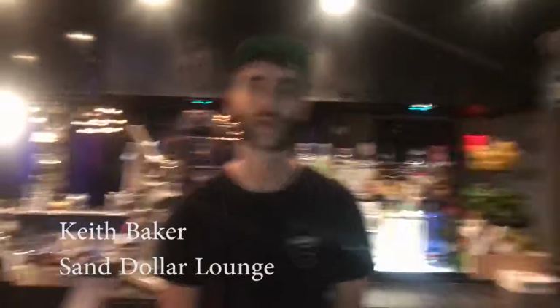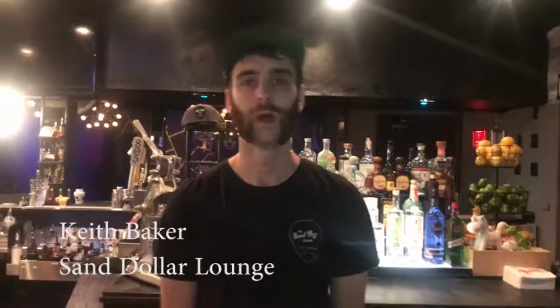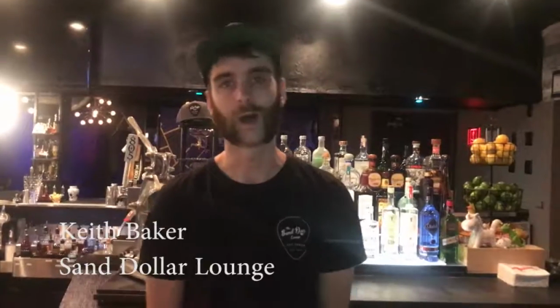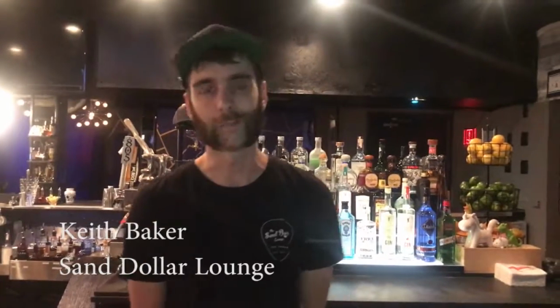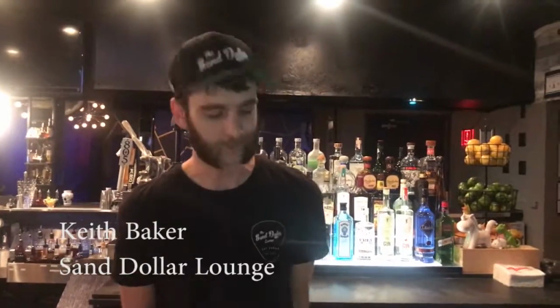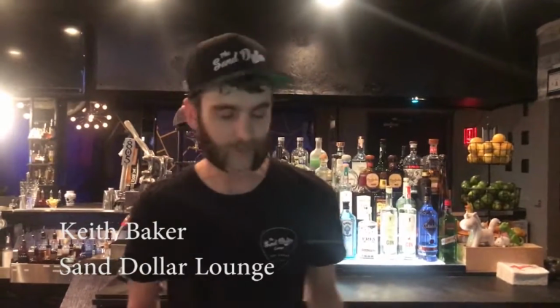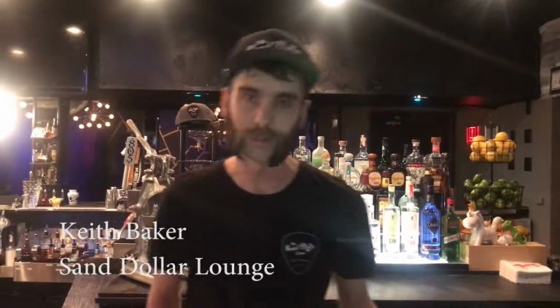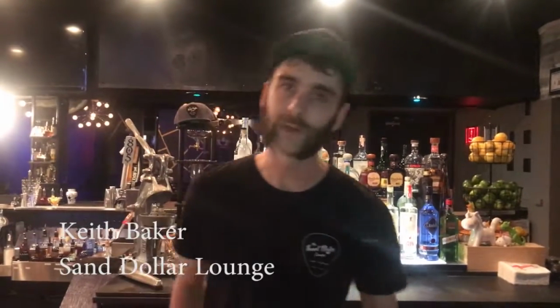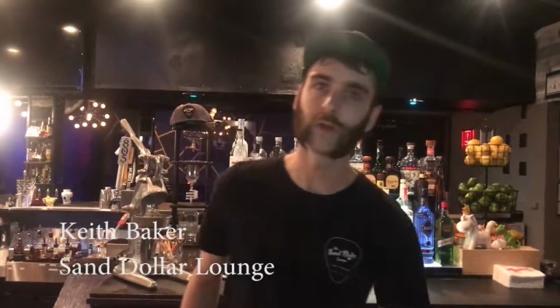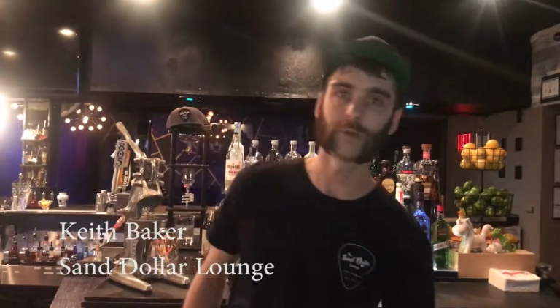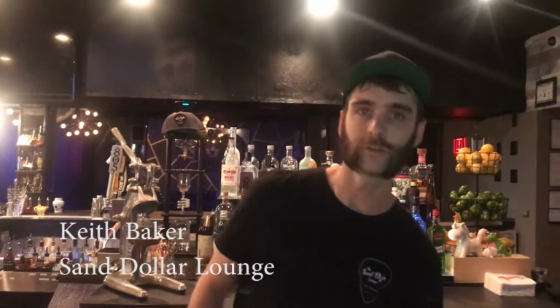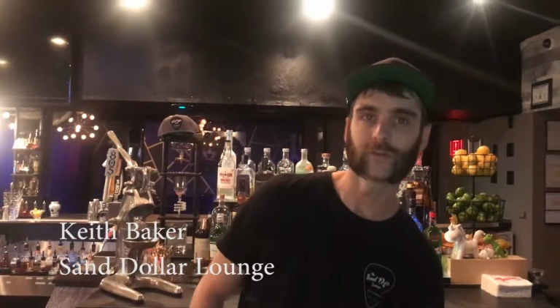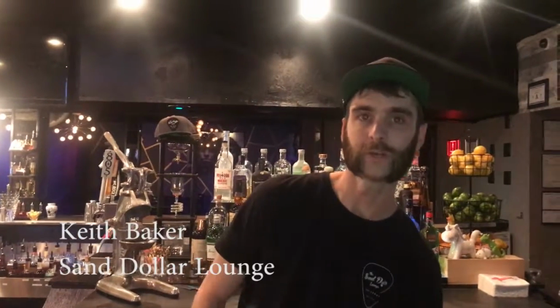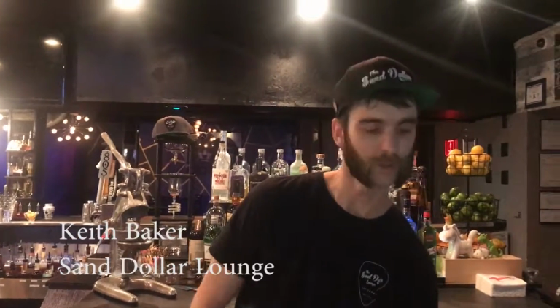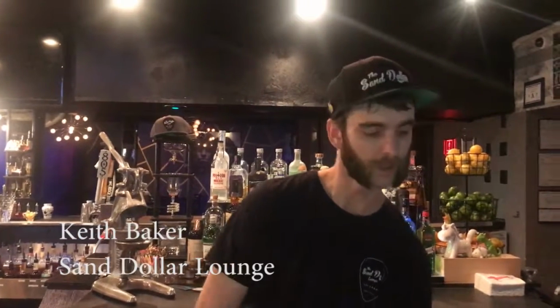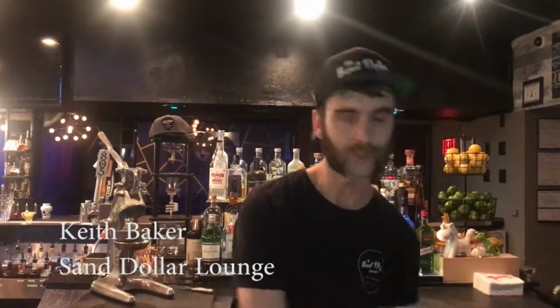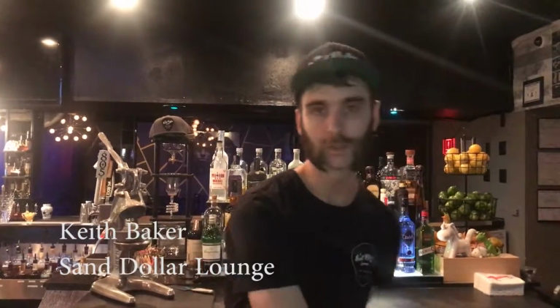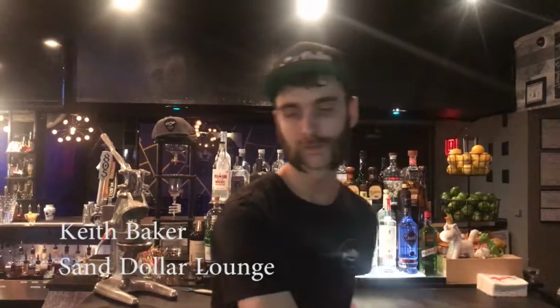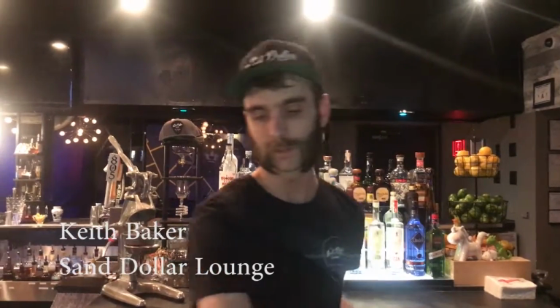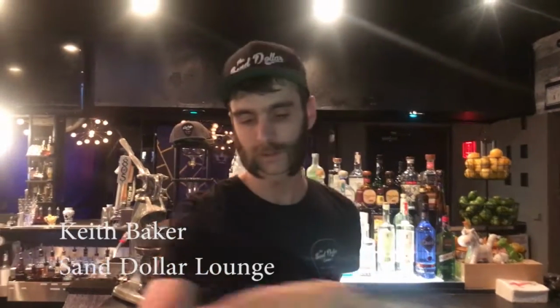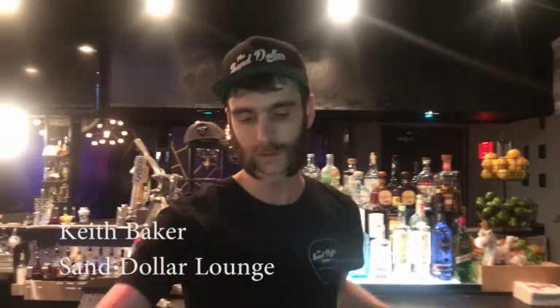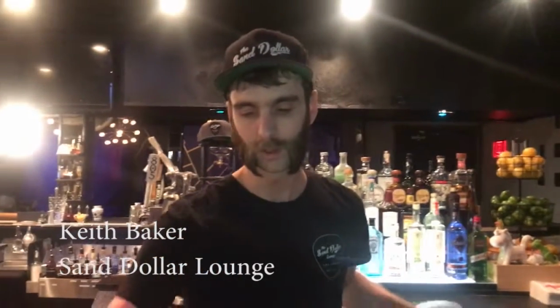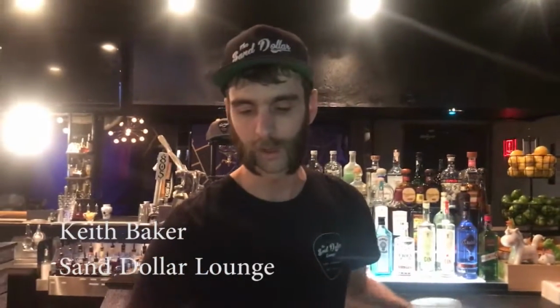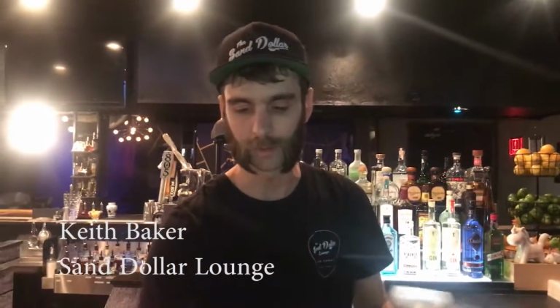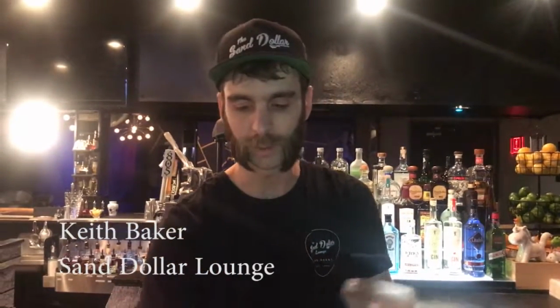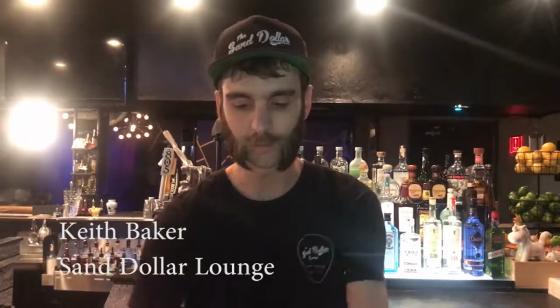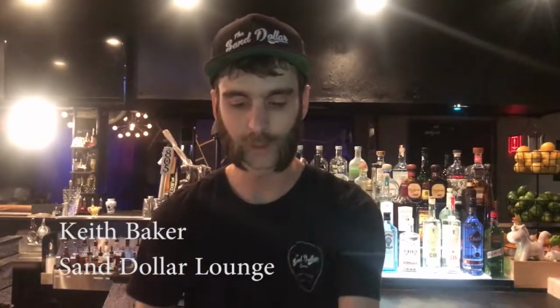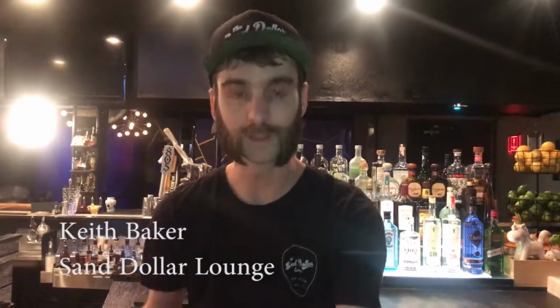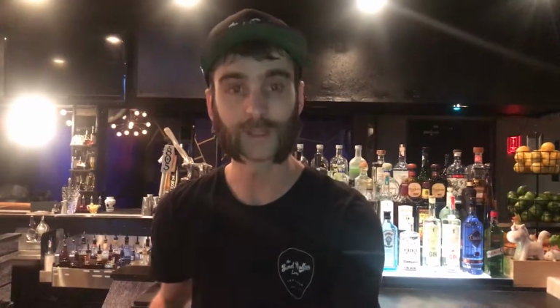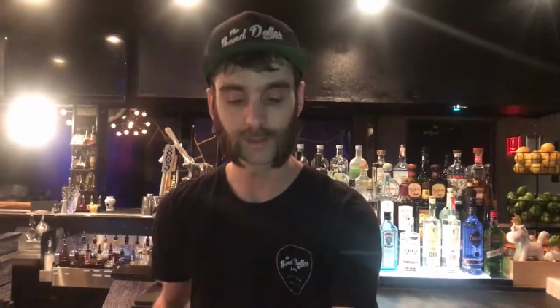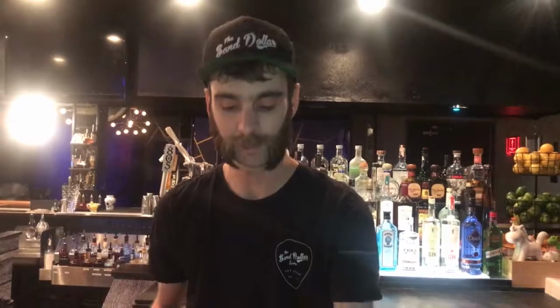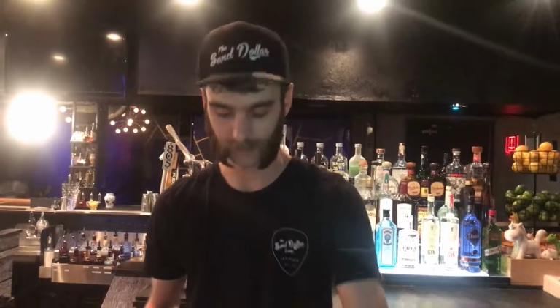Hi, my name is Keith Baker. I'm here at the Sand Dollar Lounge in Las Vegas. I'm going to be making for you the Sink The Pink.